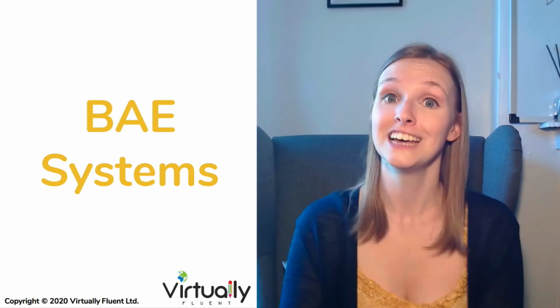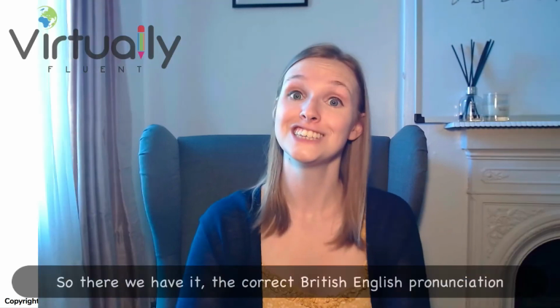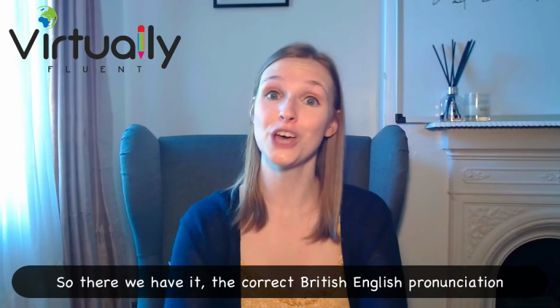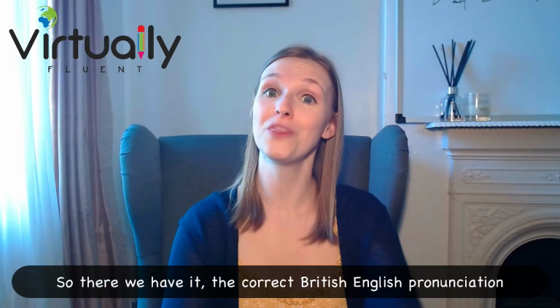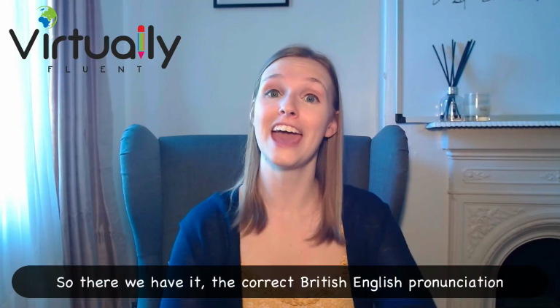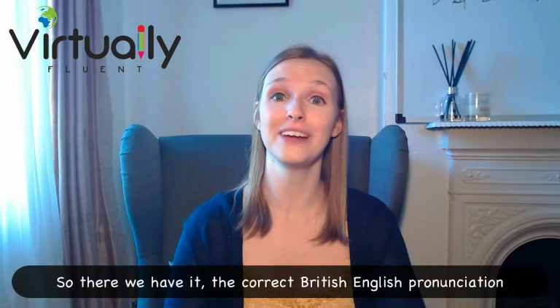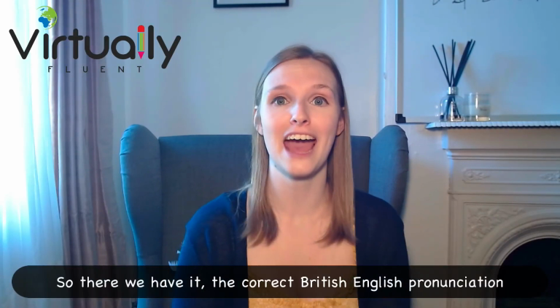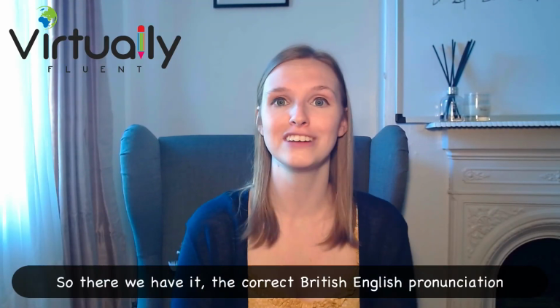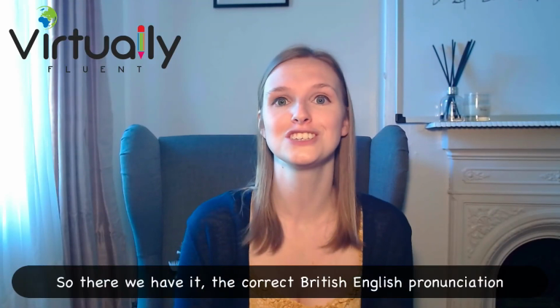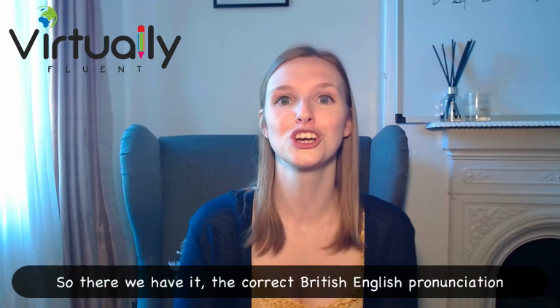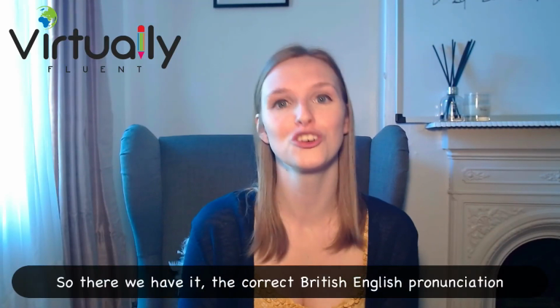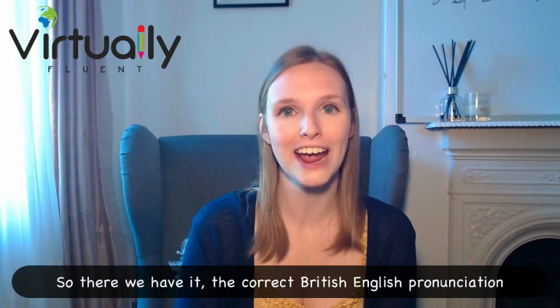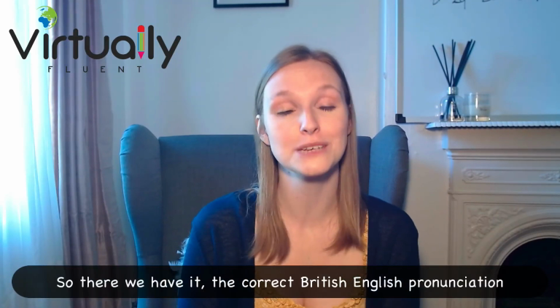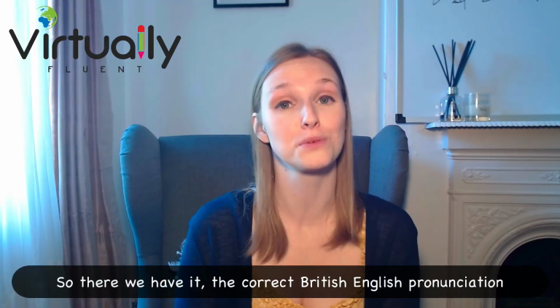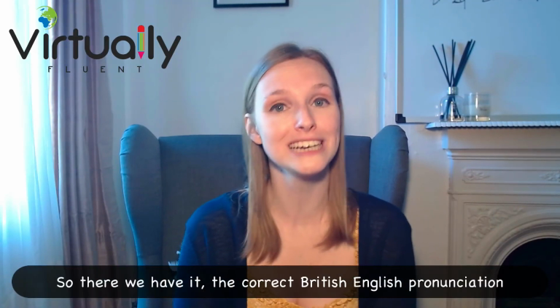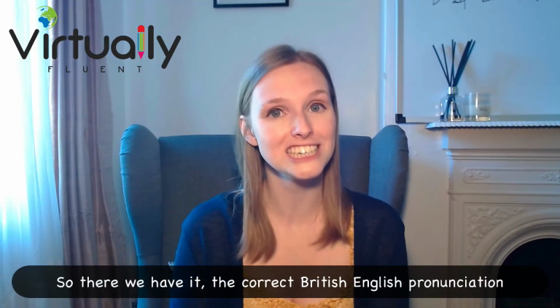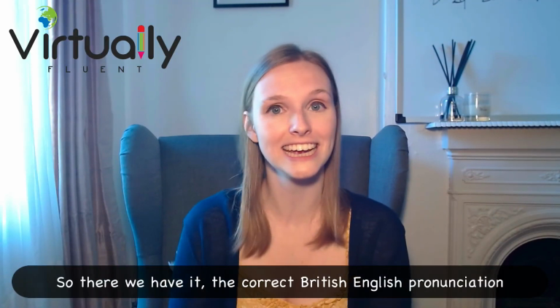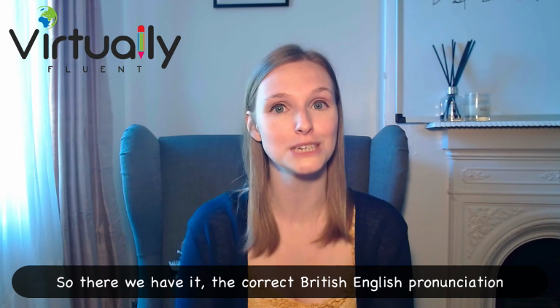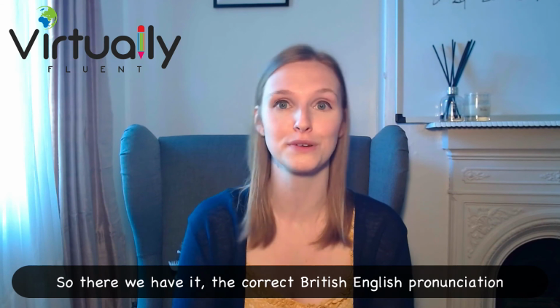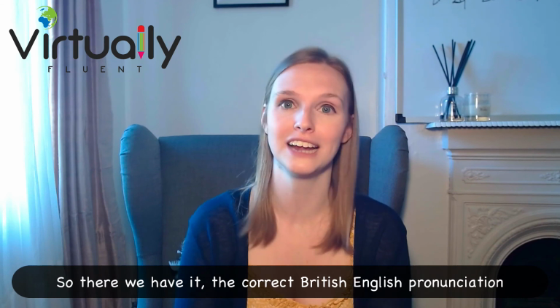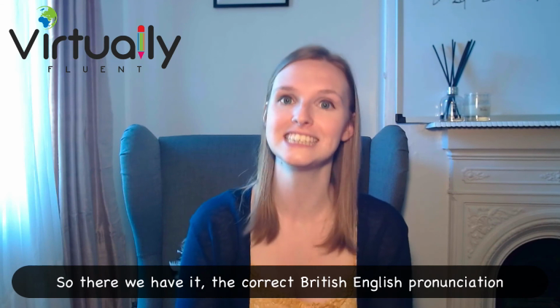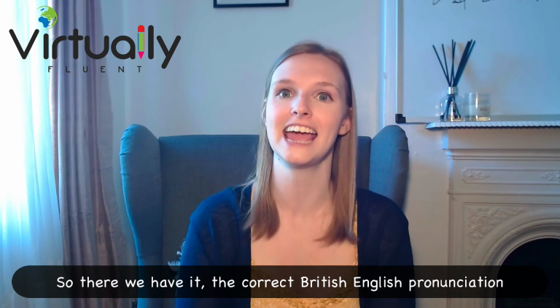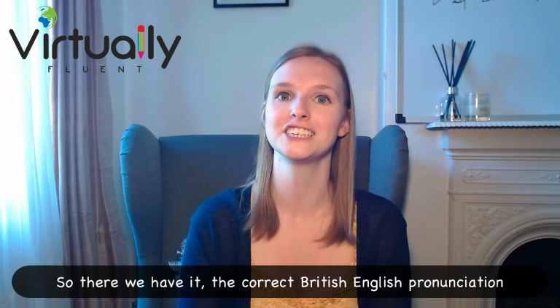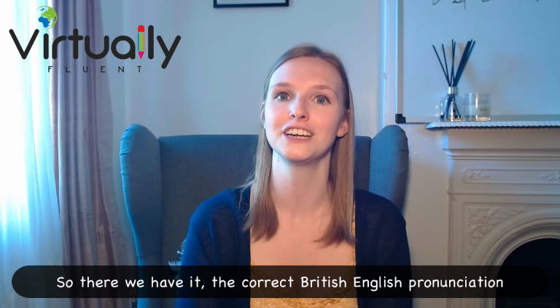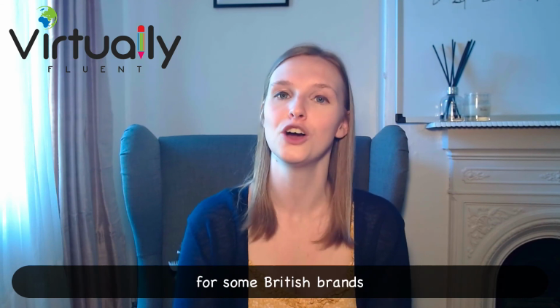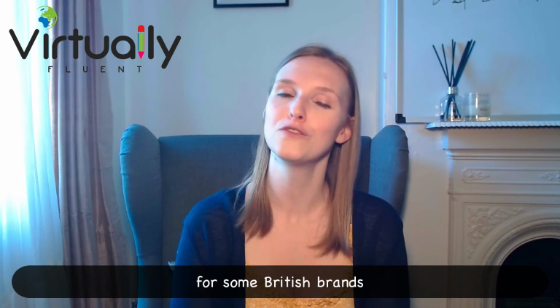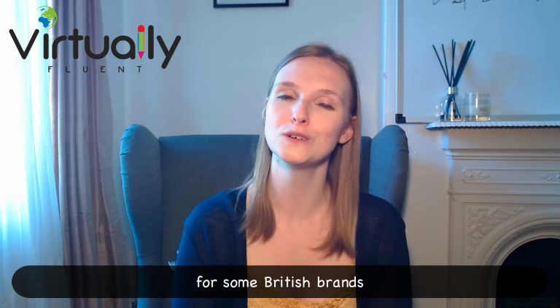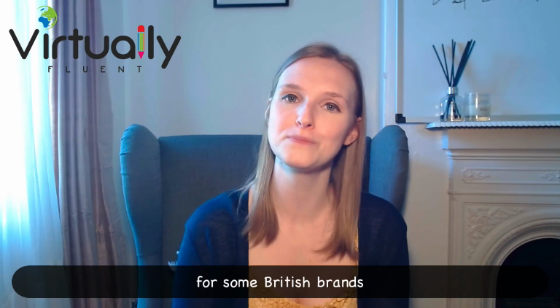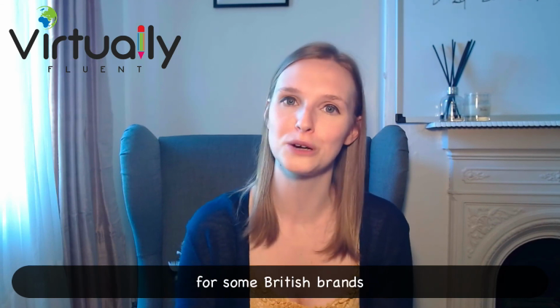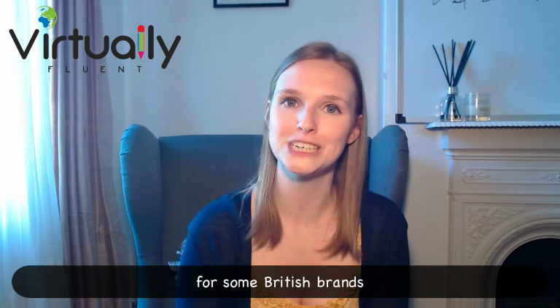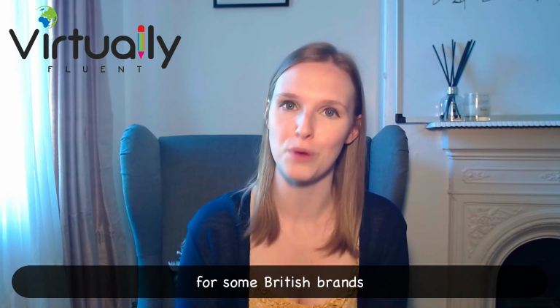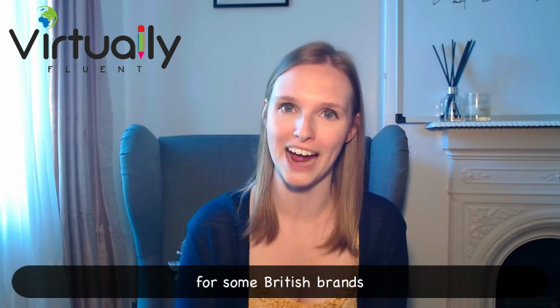So there we have it — the correct British English pronunciation for some British brands.